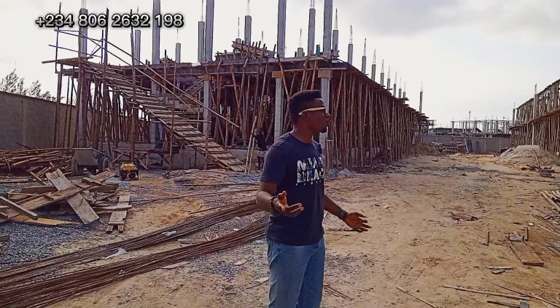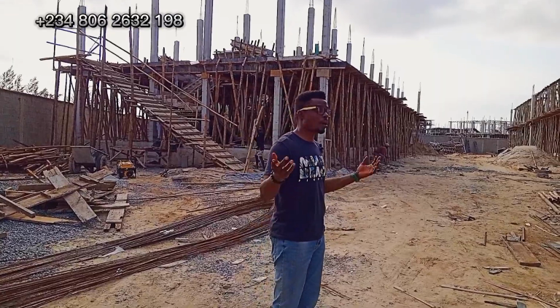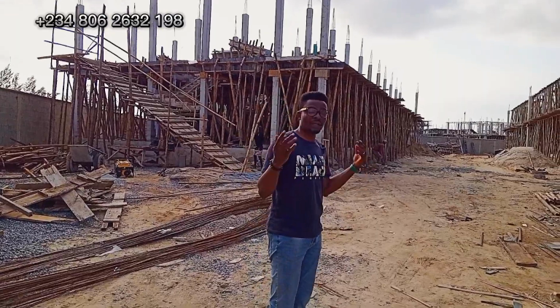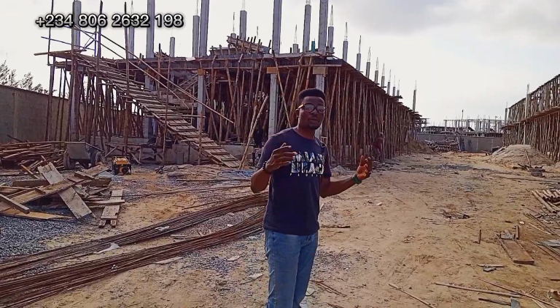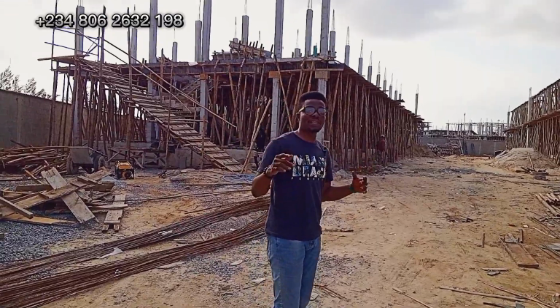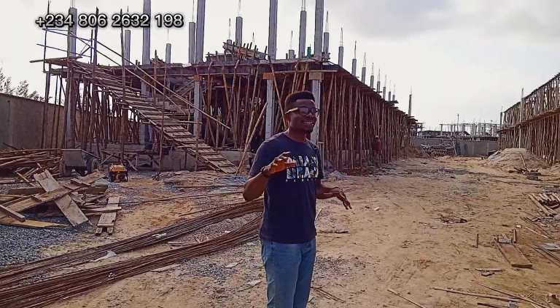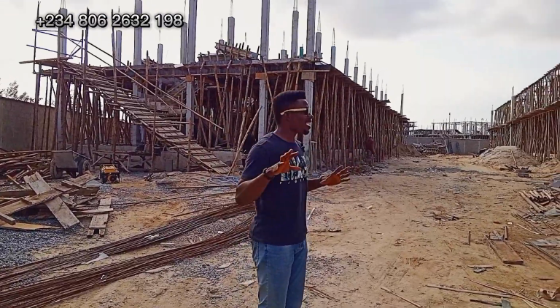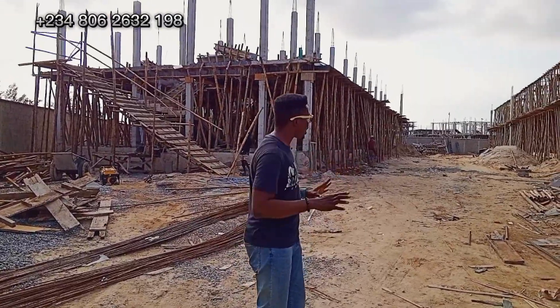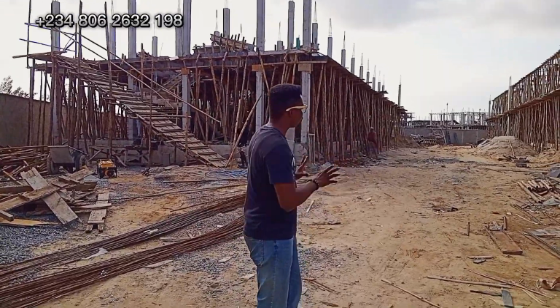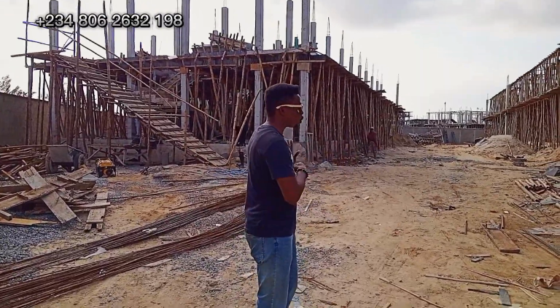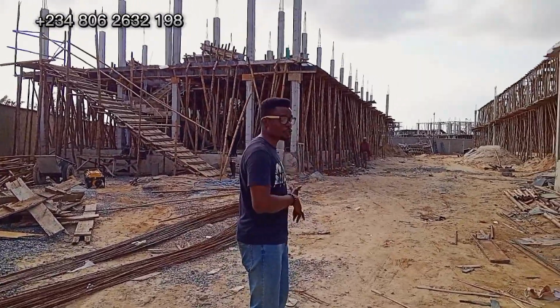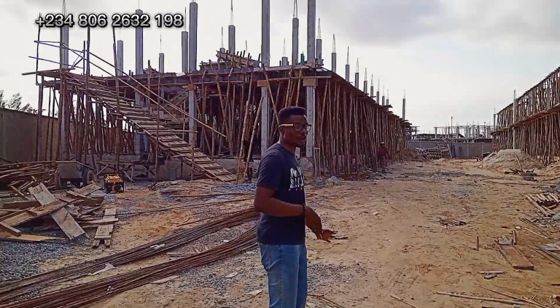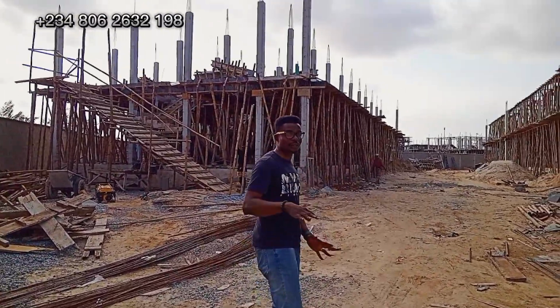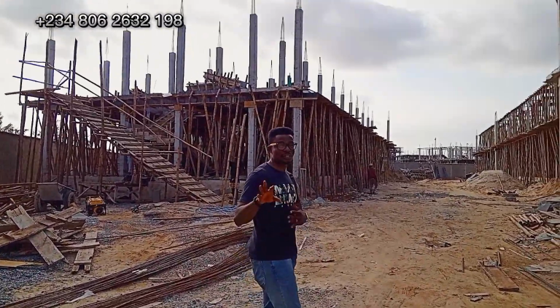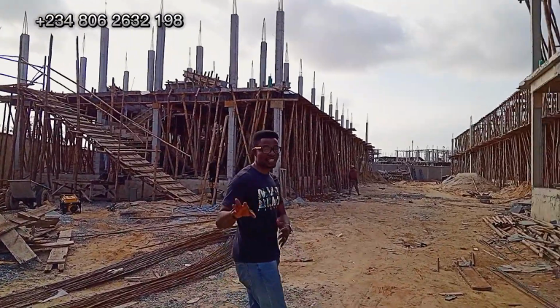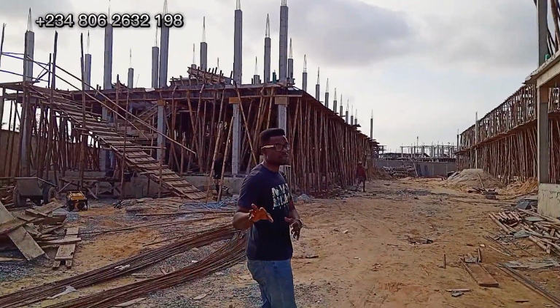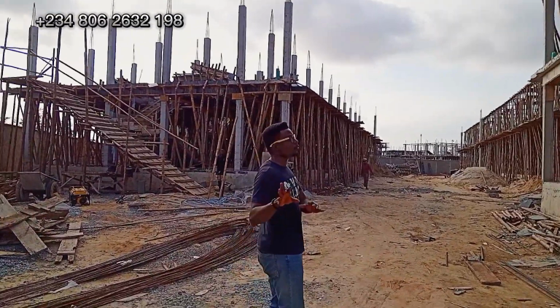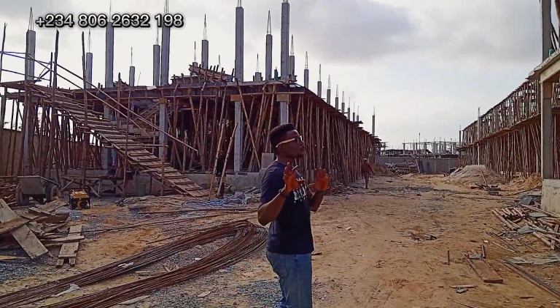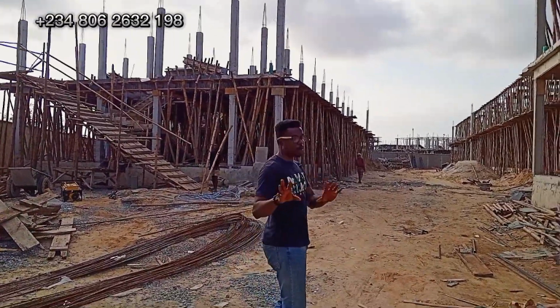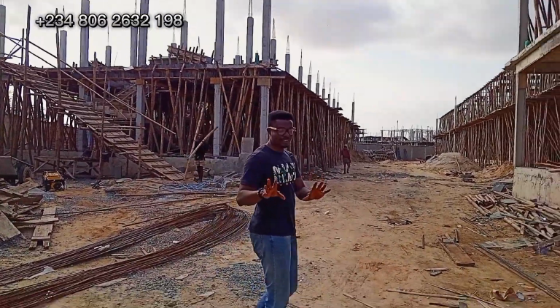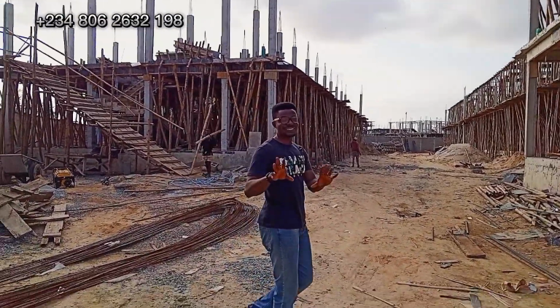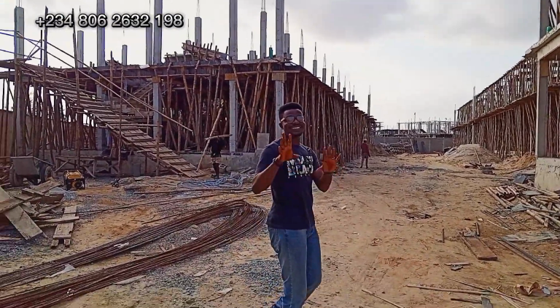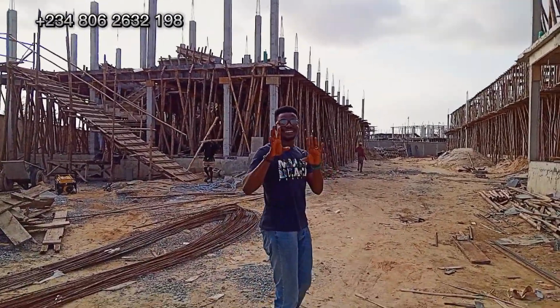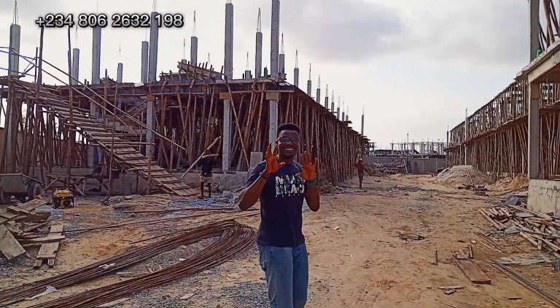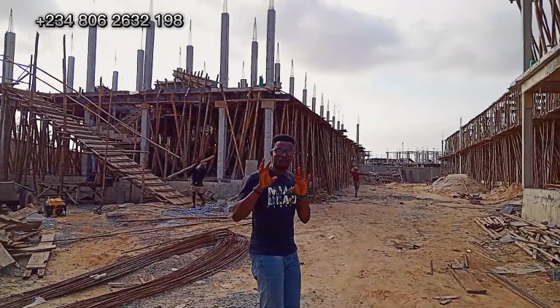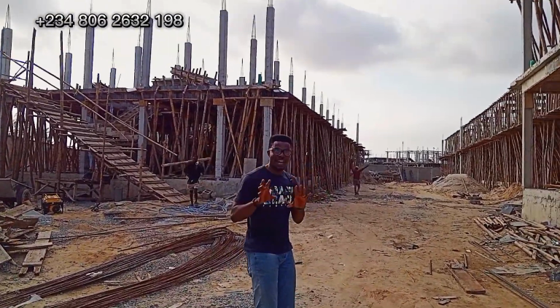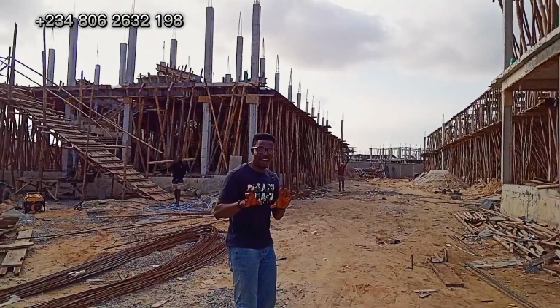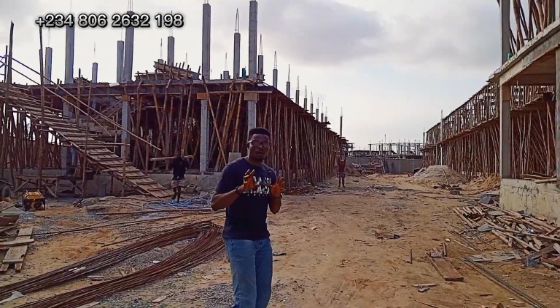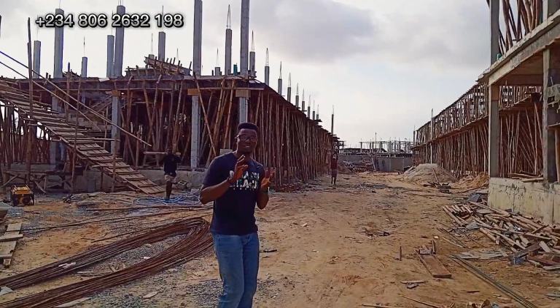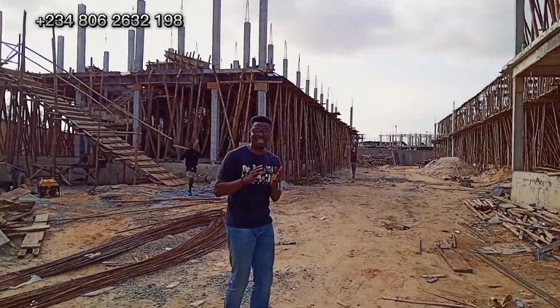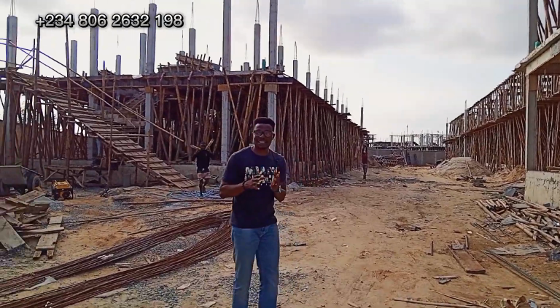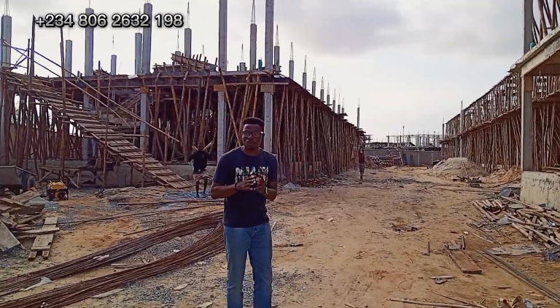So come along with me, and I'll be showing you around to see what we have outside at the moment.